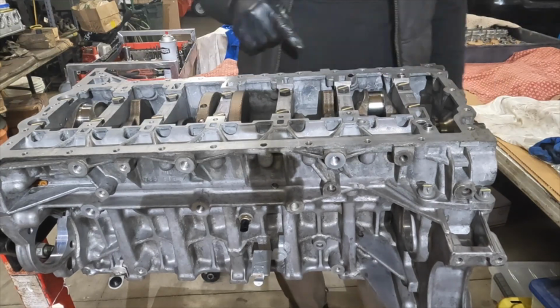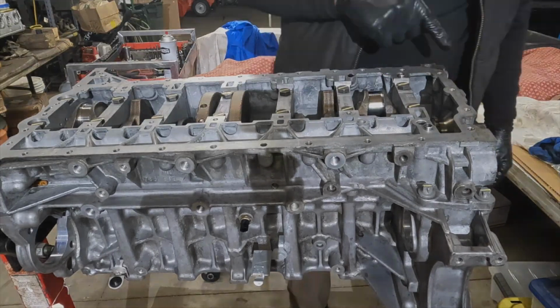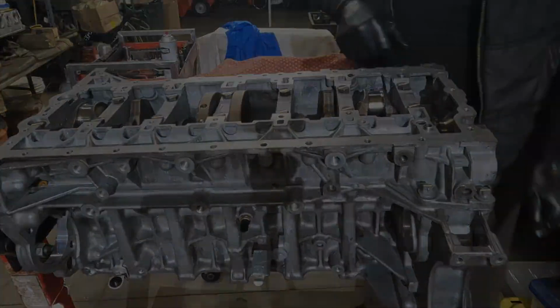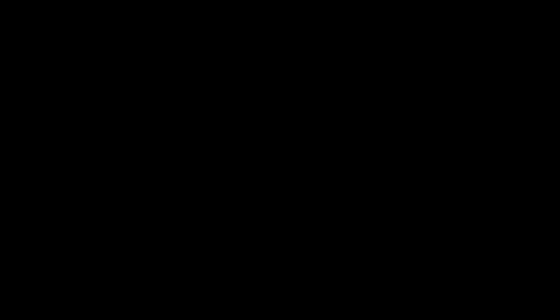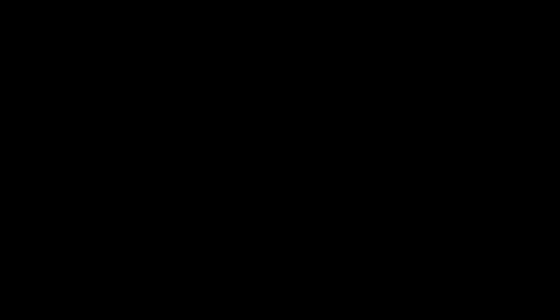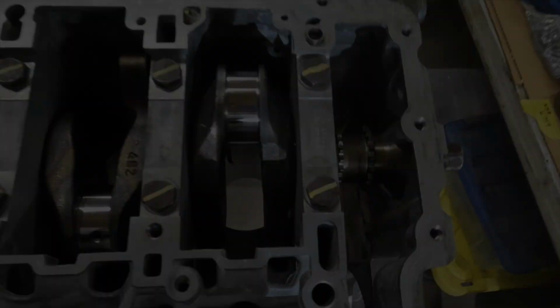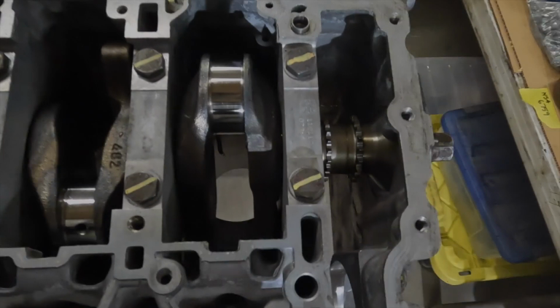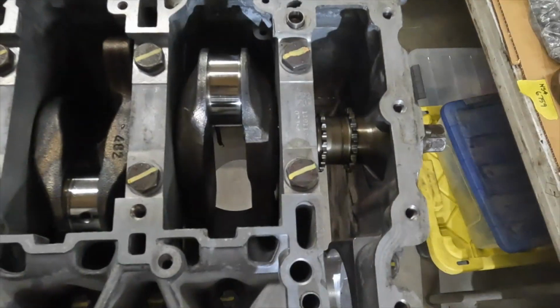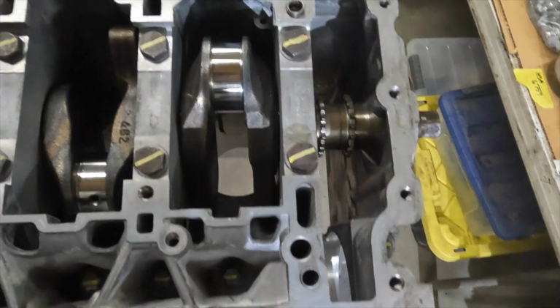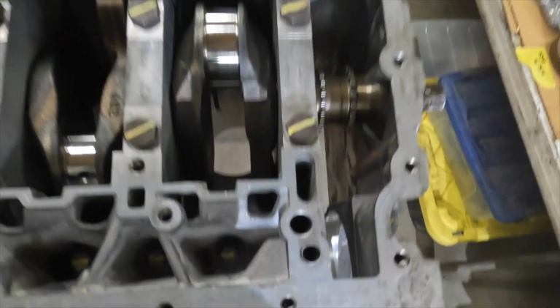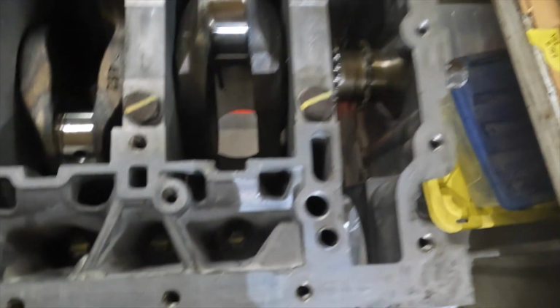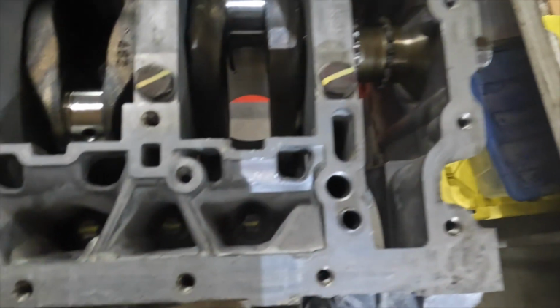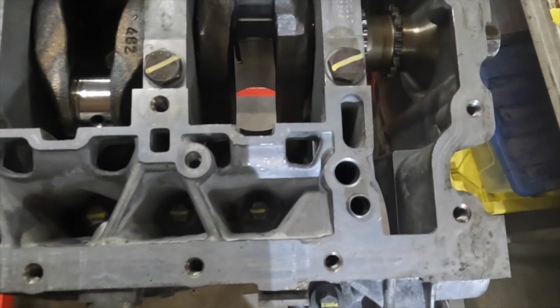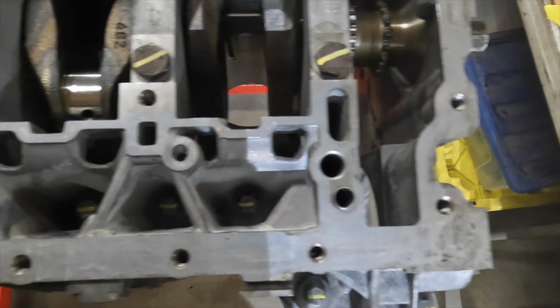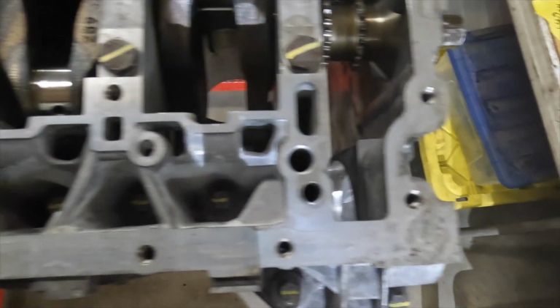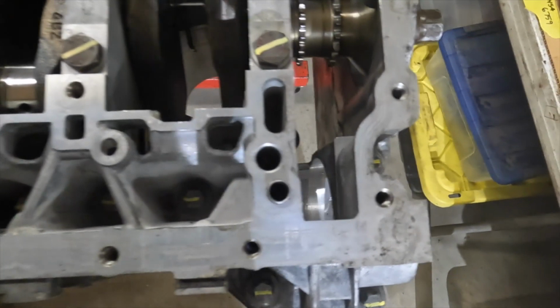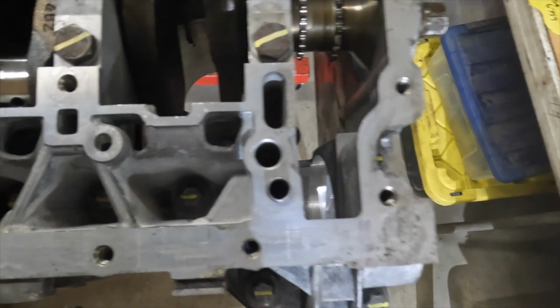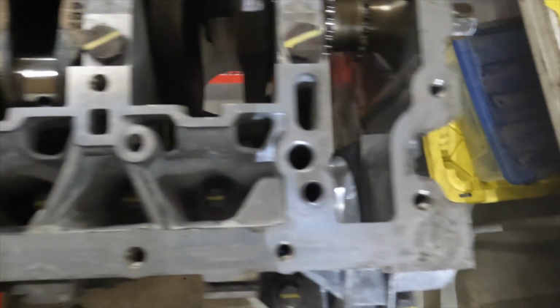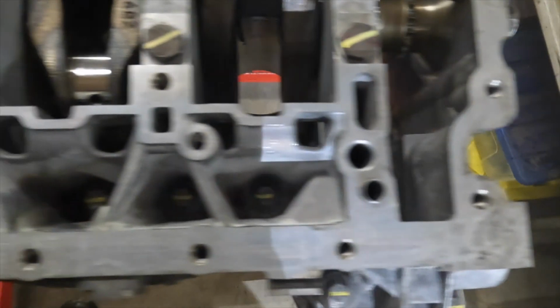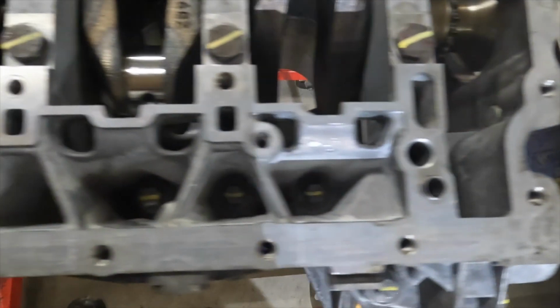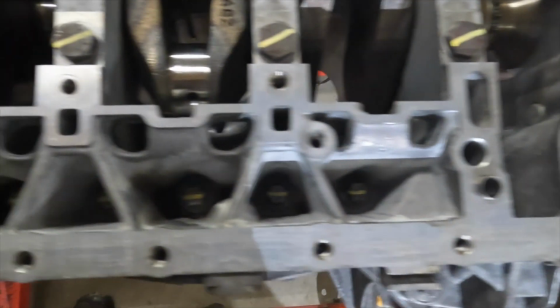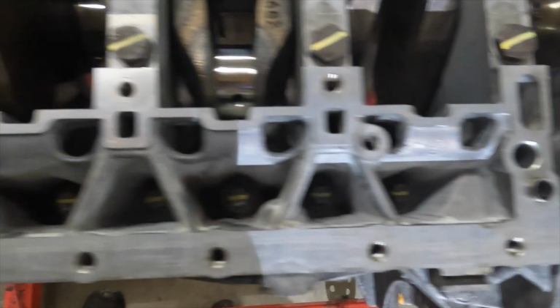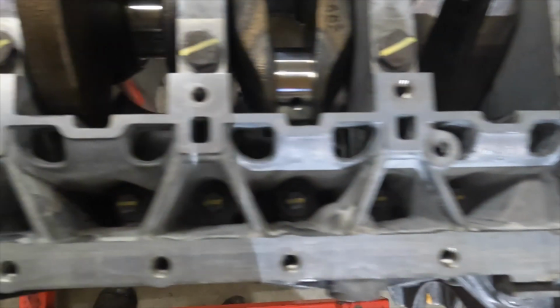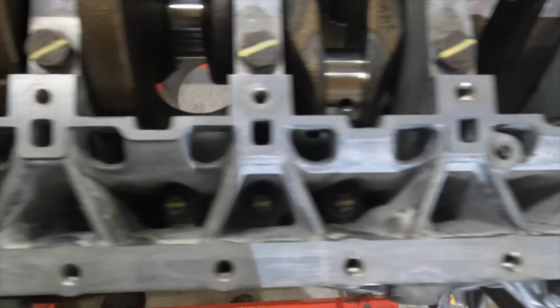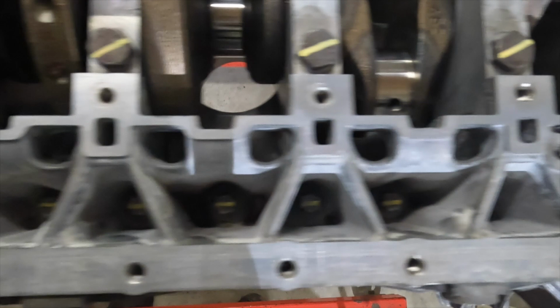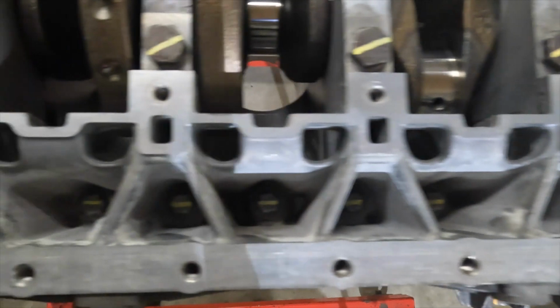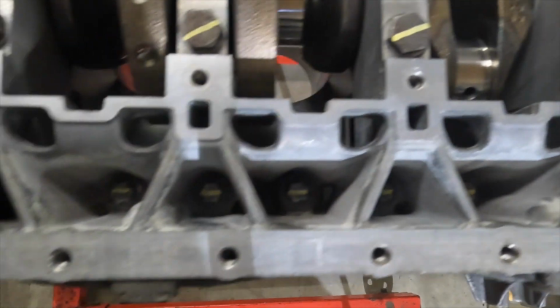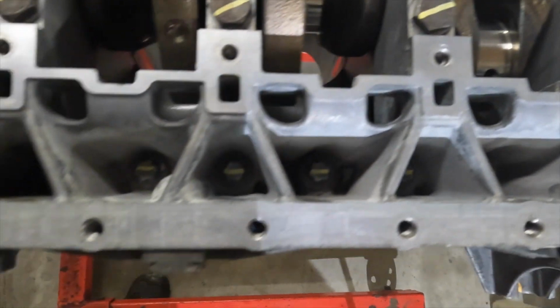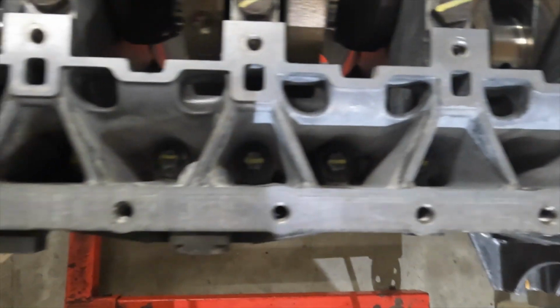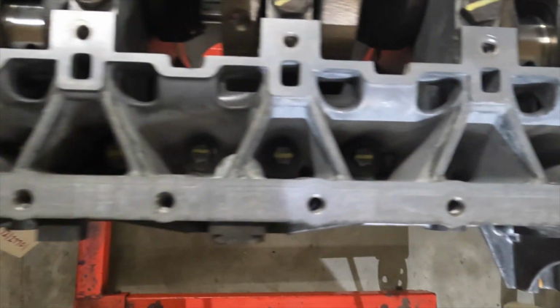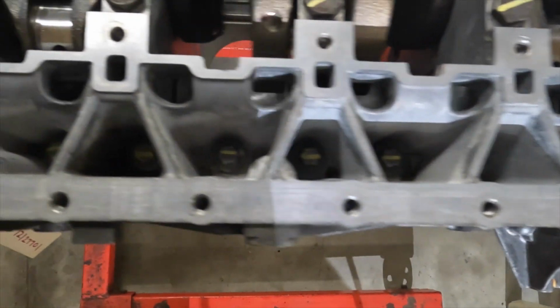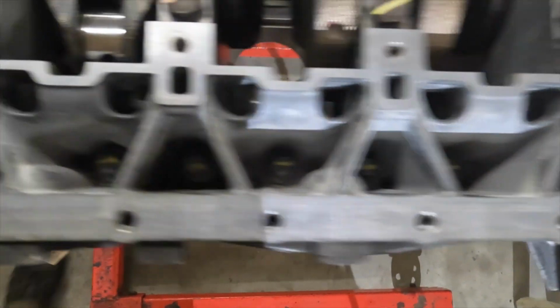All right, you guys can see everything has been torqued at 90 degrees.